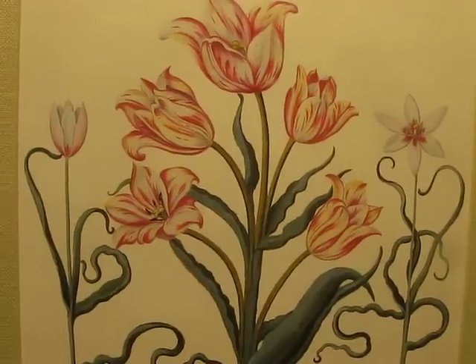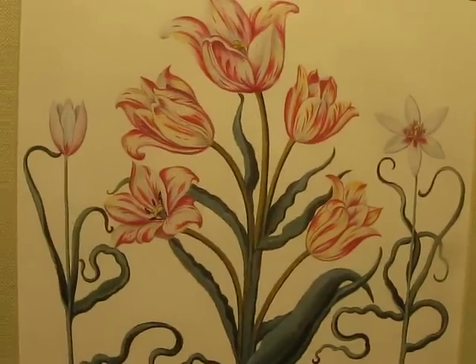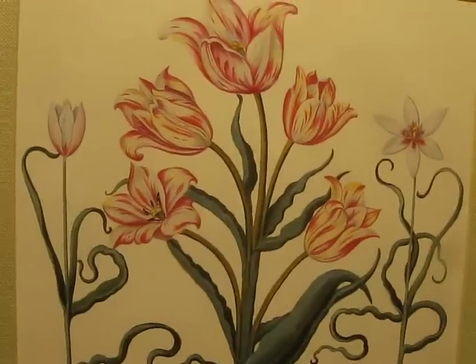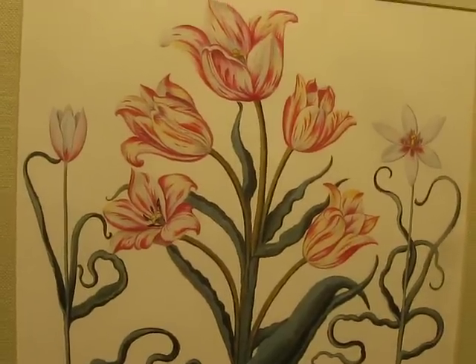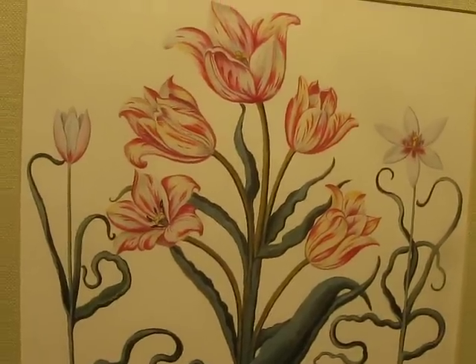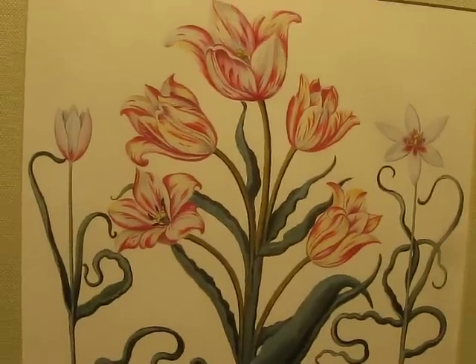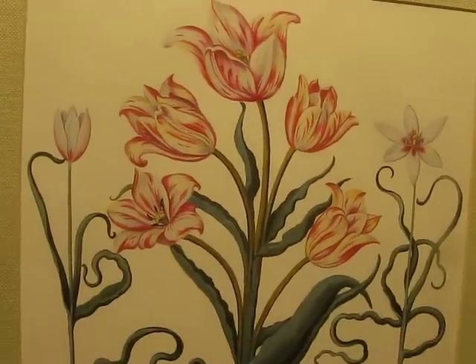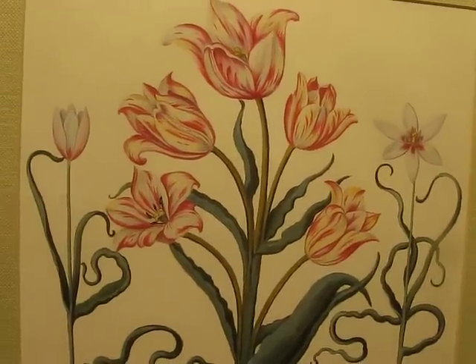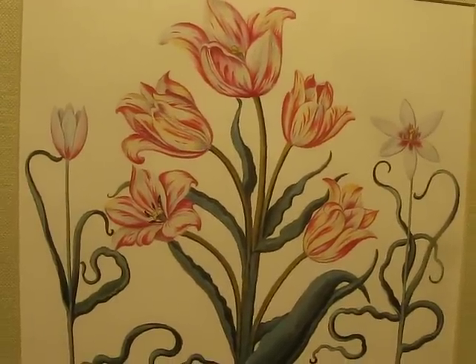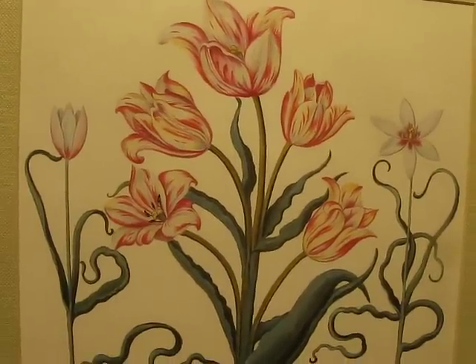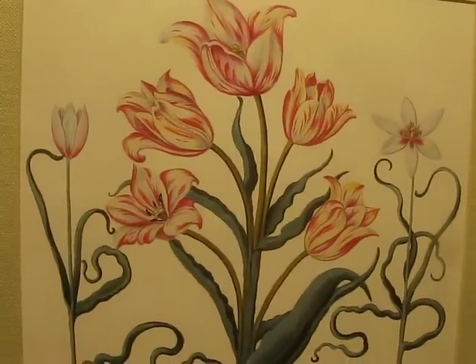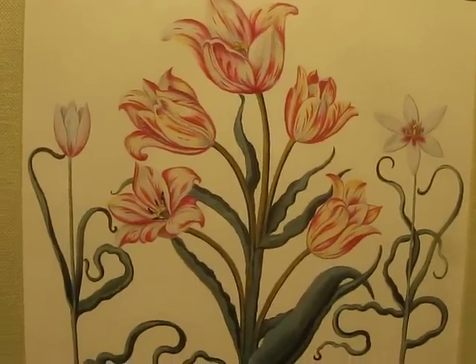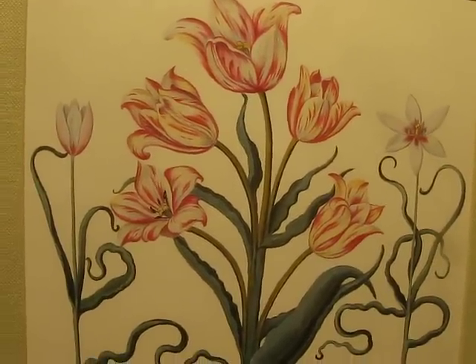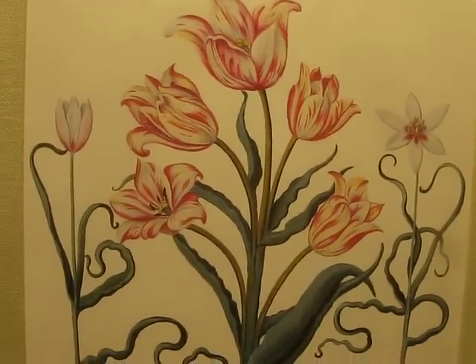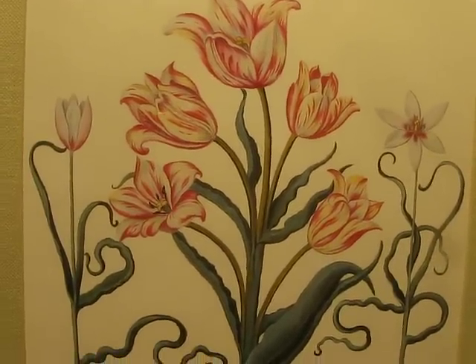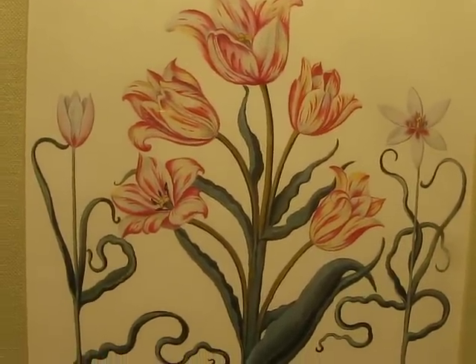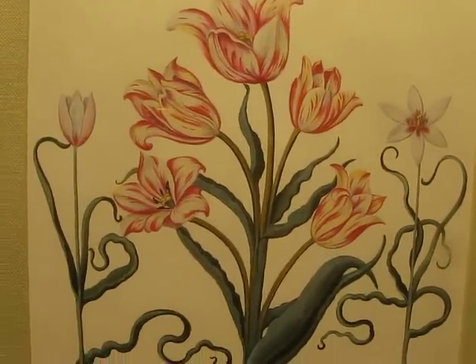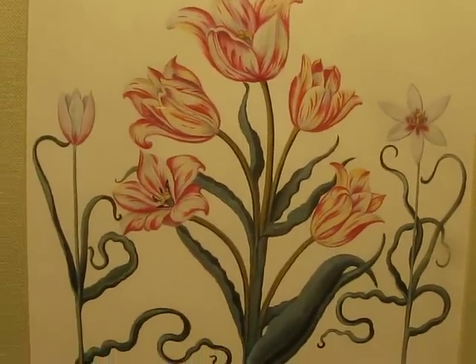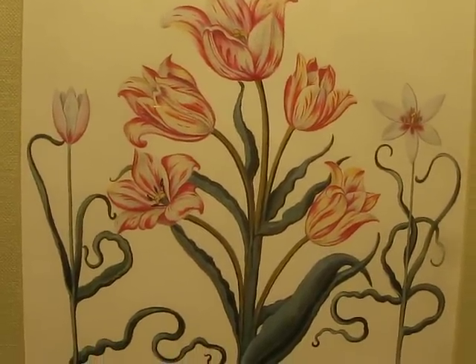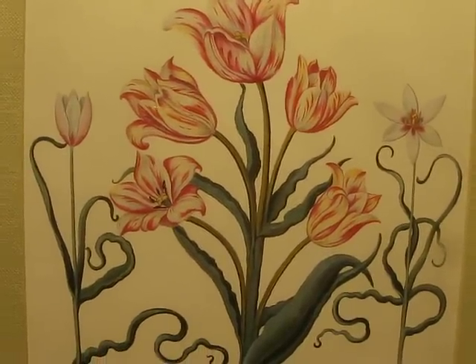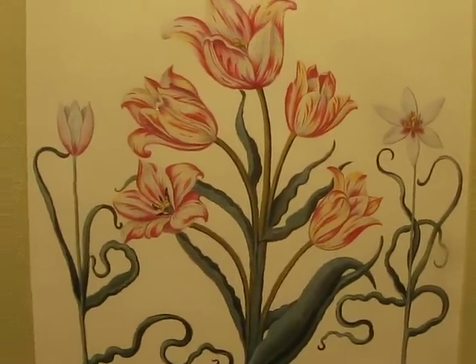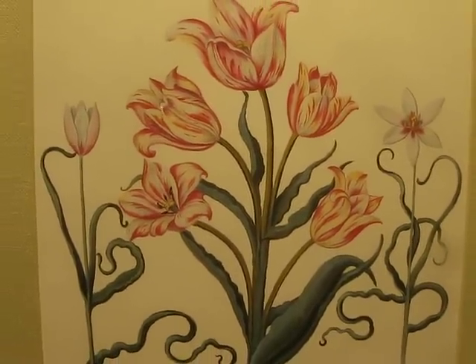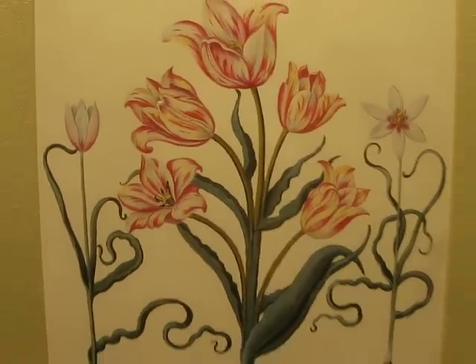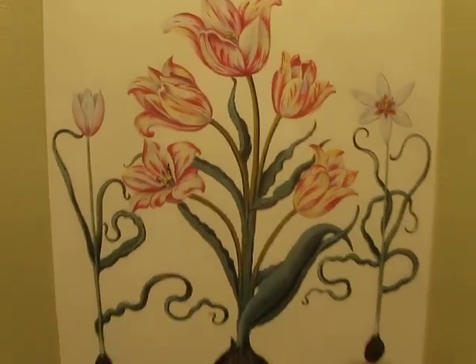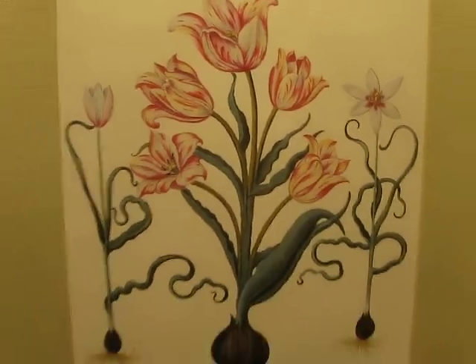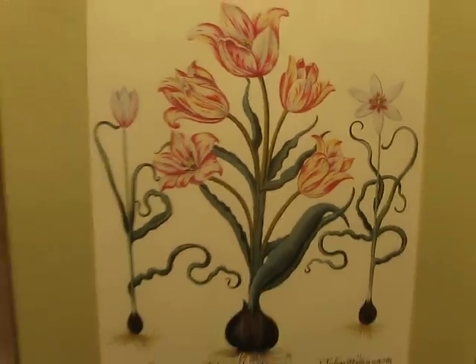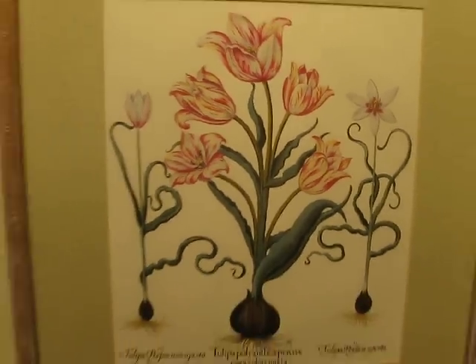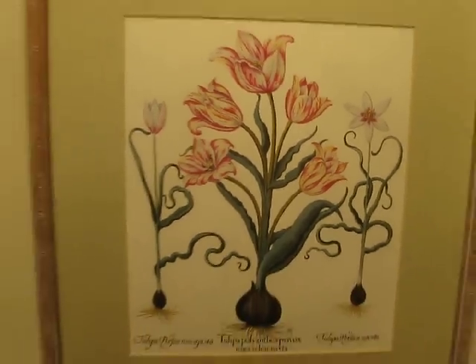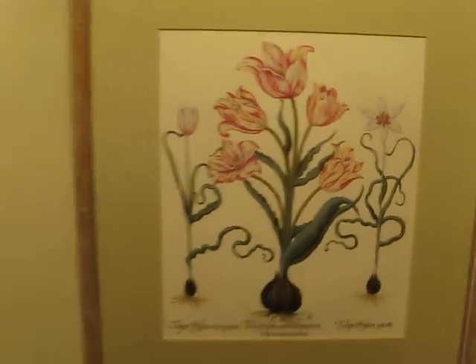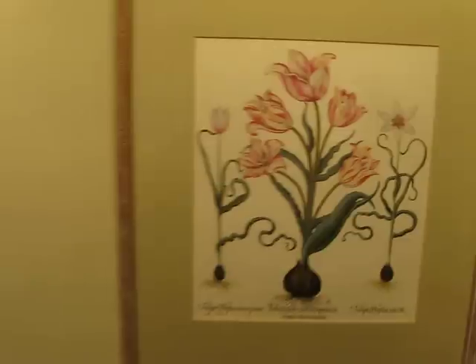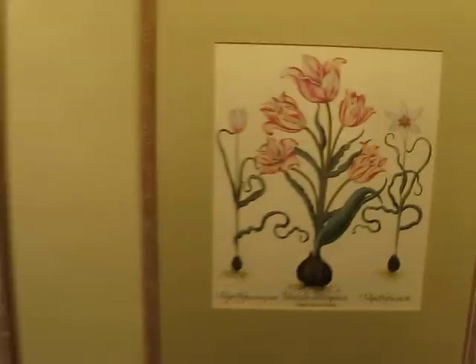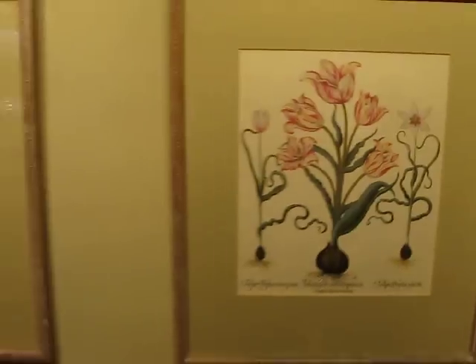Hey tubers and pickers, it's Drew. Welcome back to California Pickin' and a nice find from the Goodwill today.